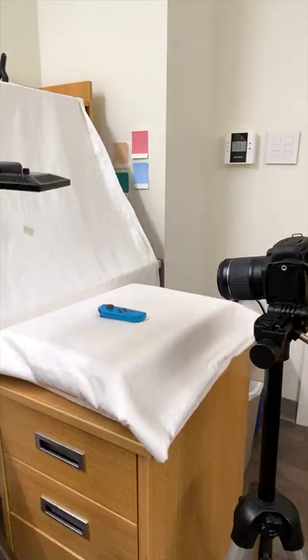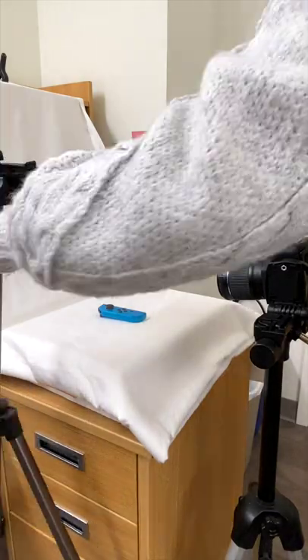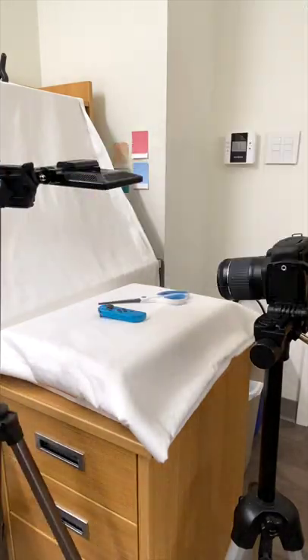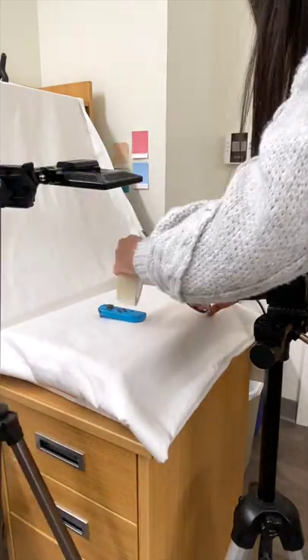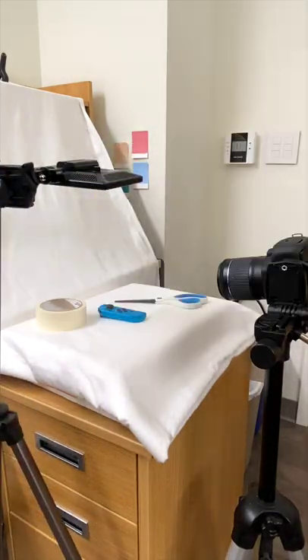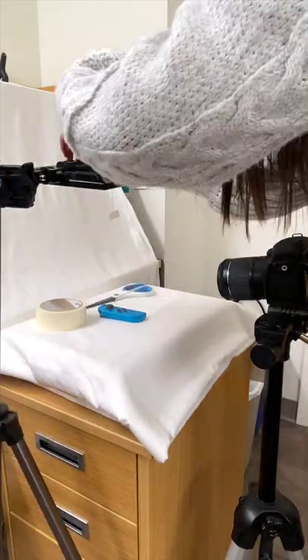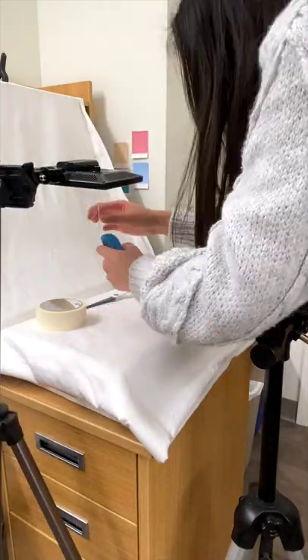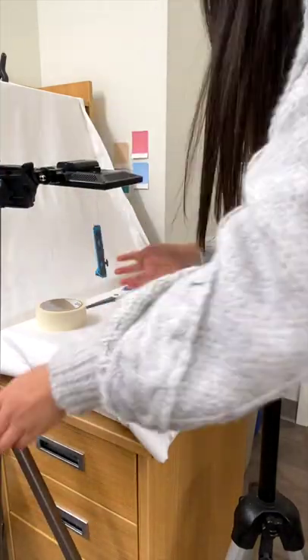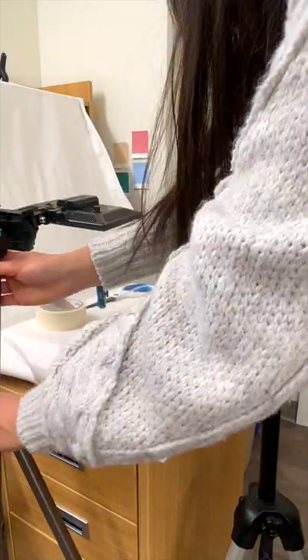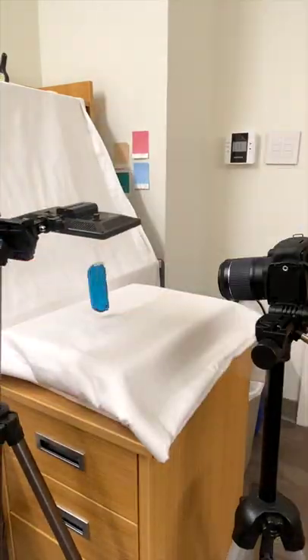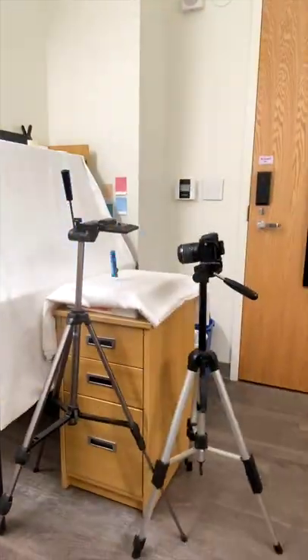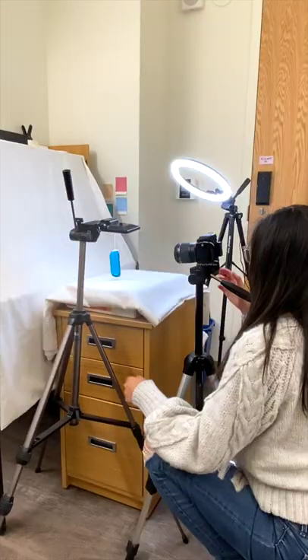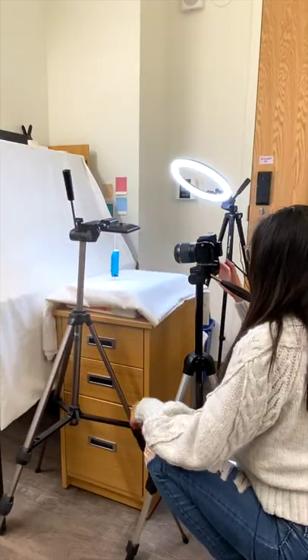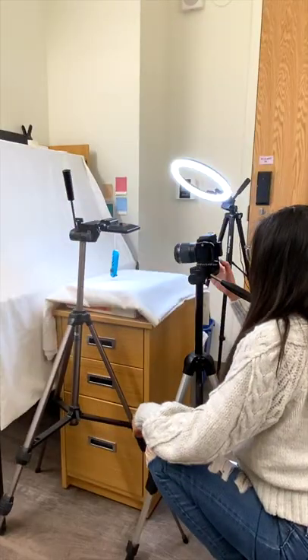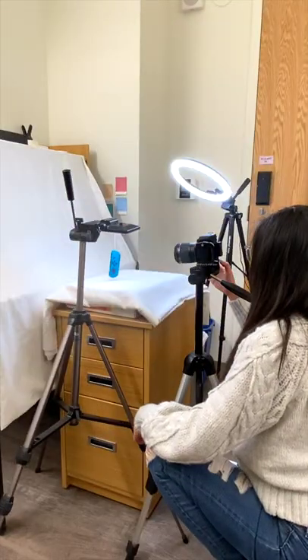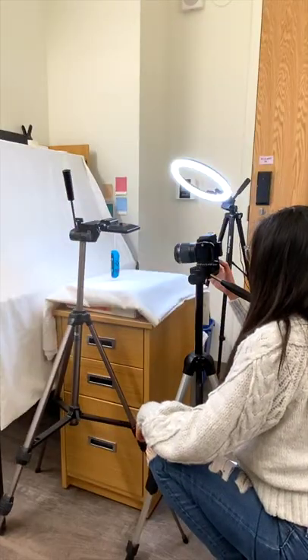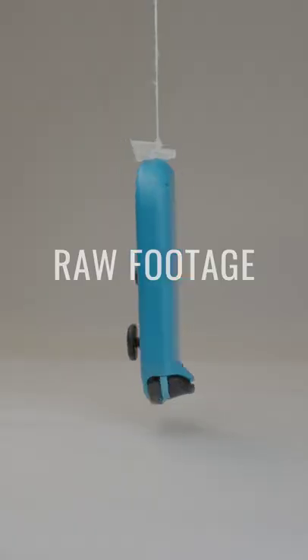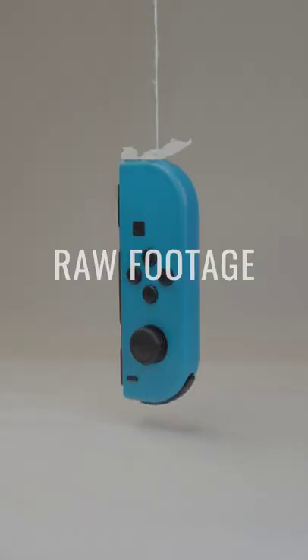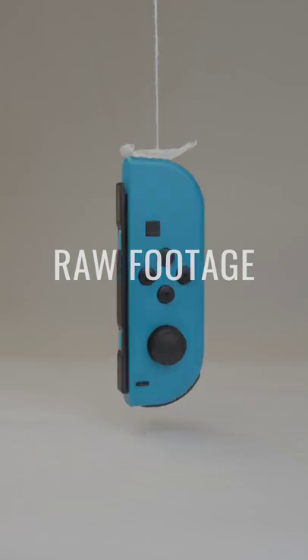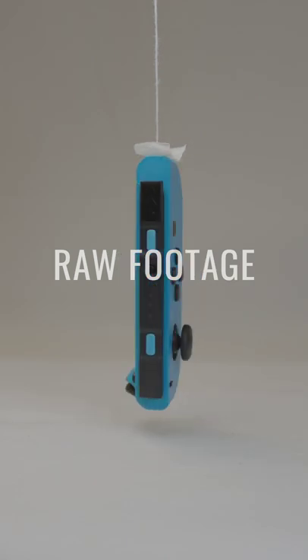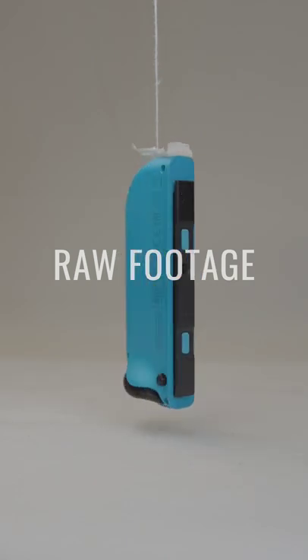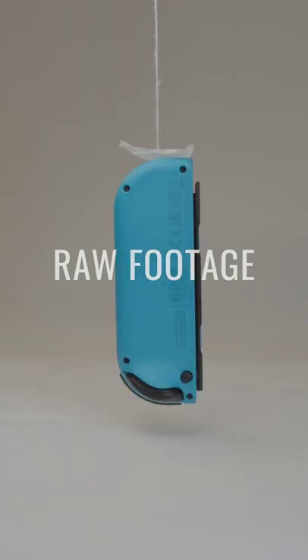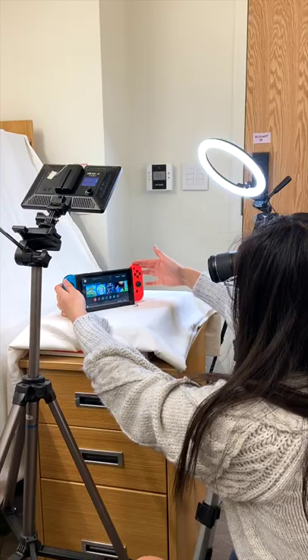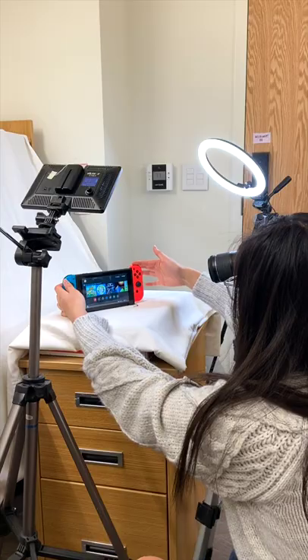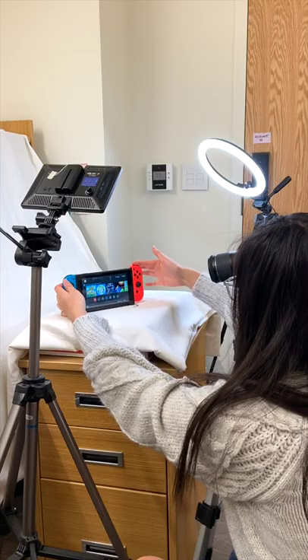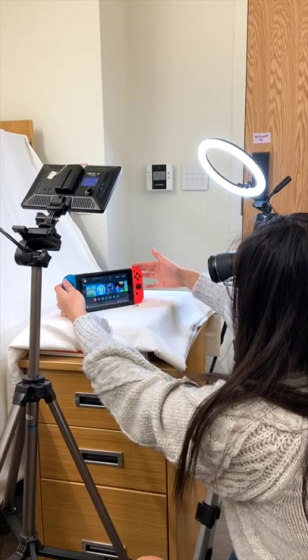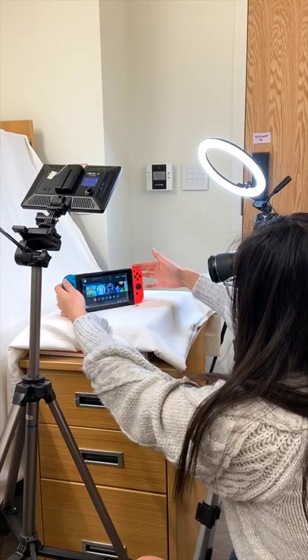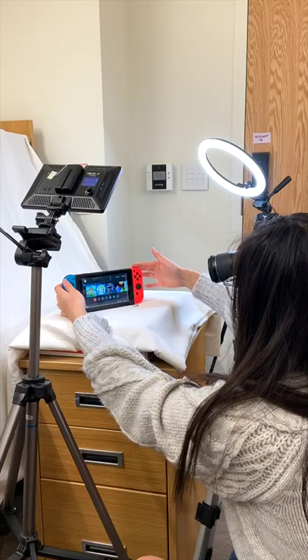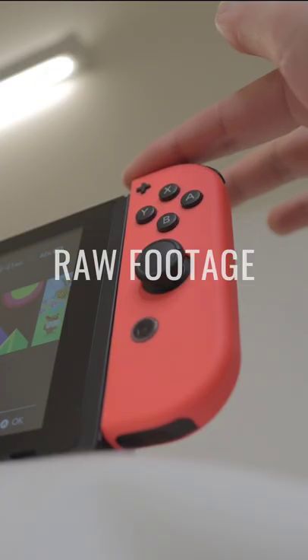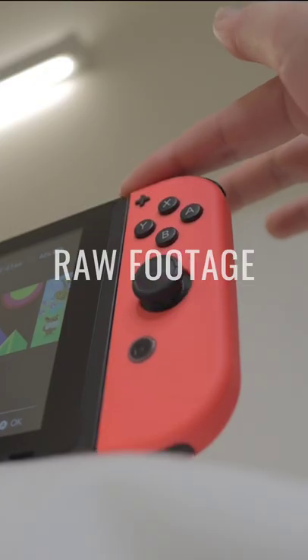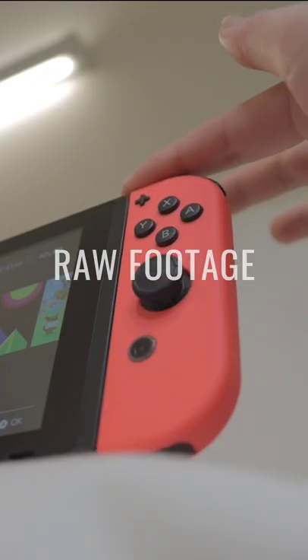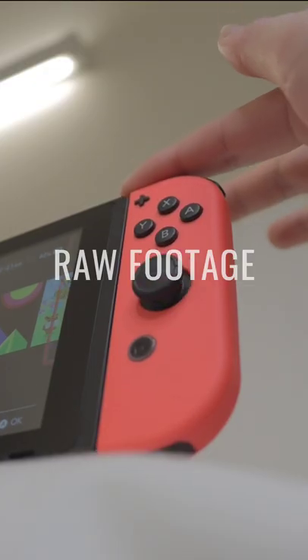For this shot, I taped a Joy-Con to my light, spun it, and masked the thread out in post to make it appear as if it were floating.